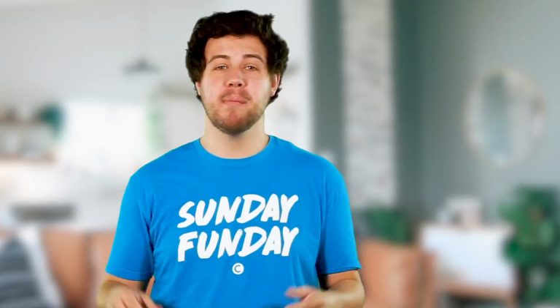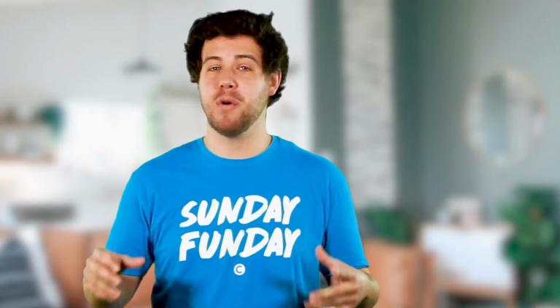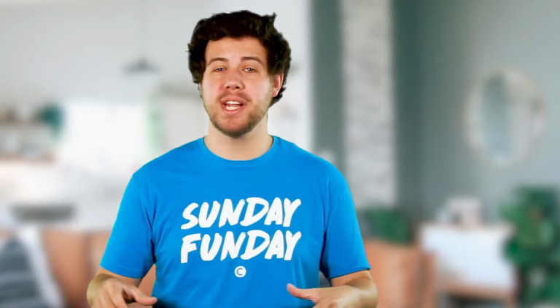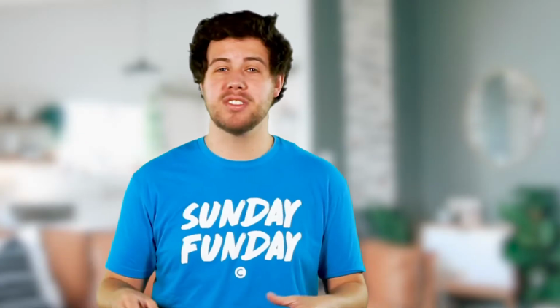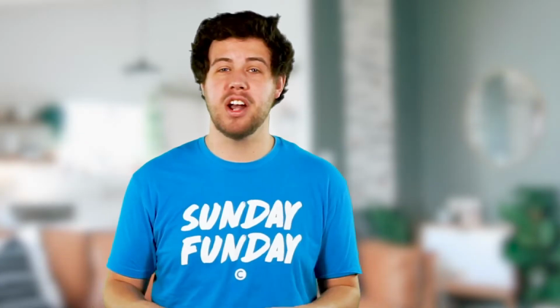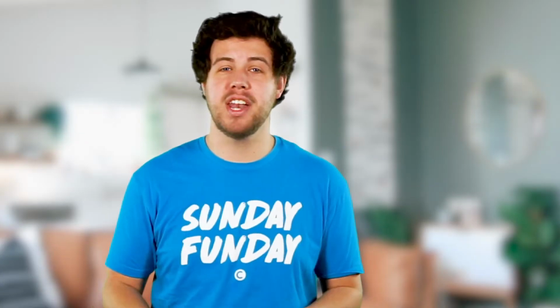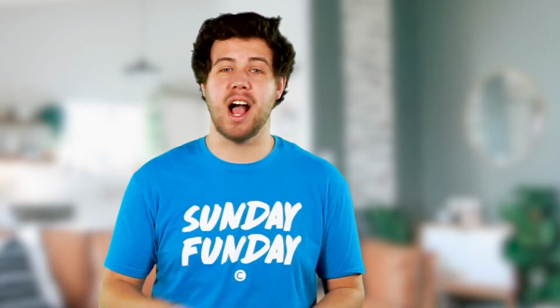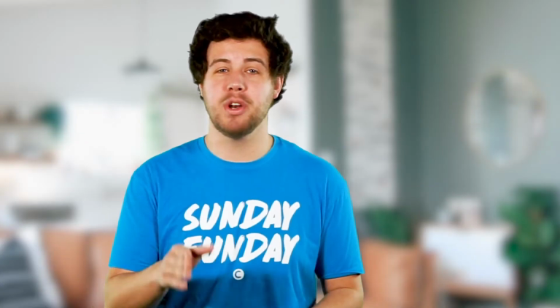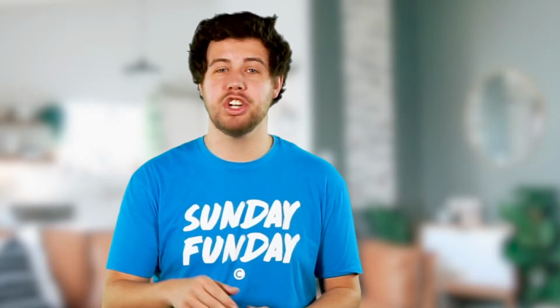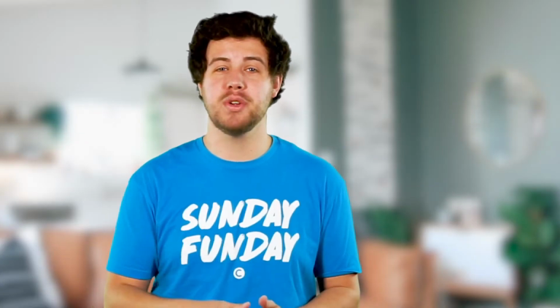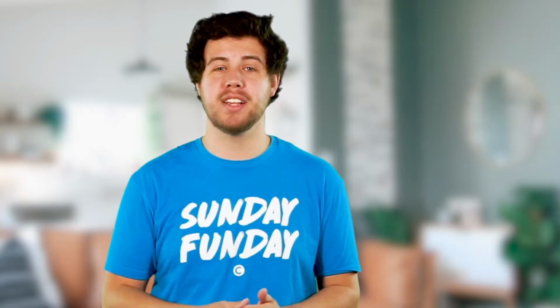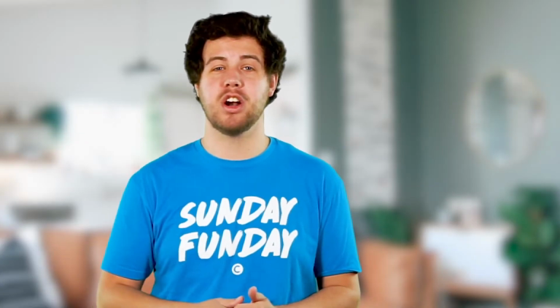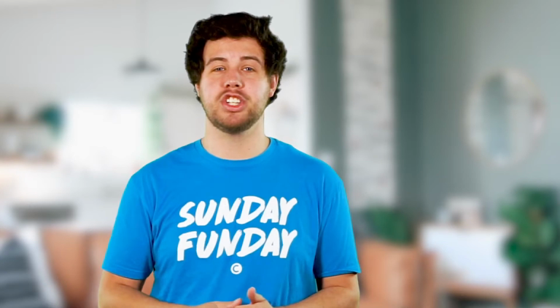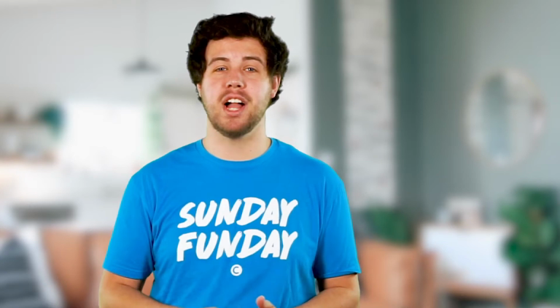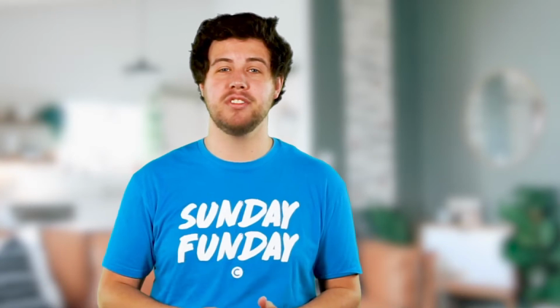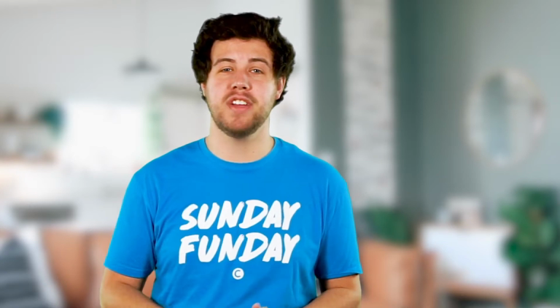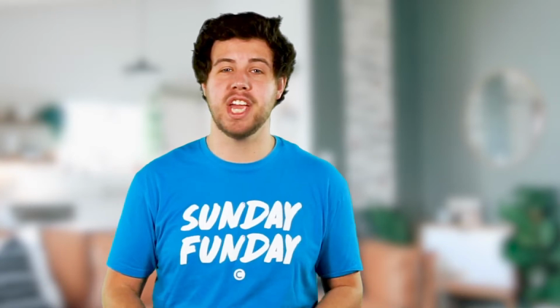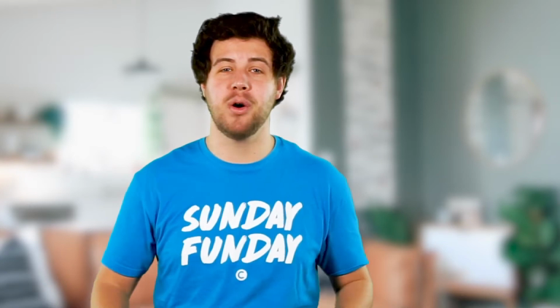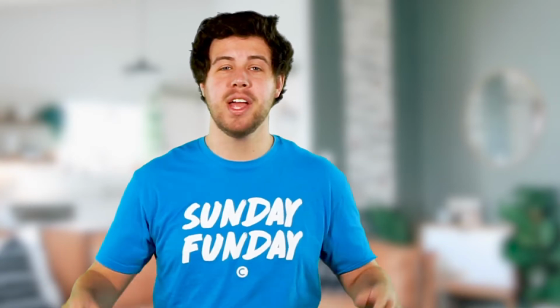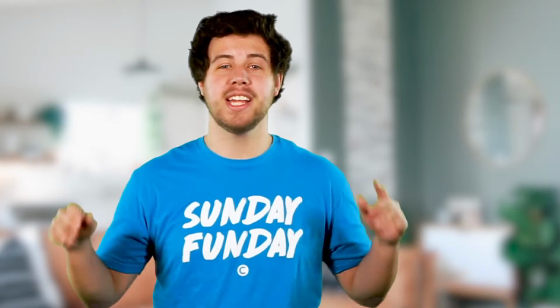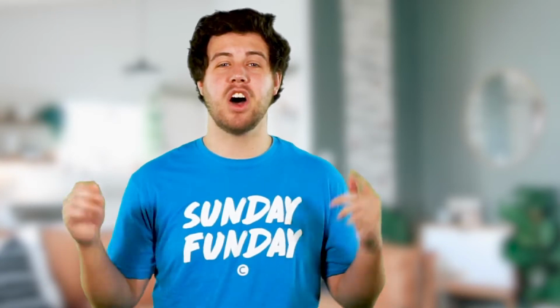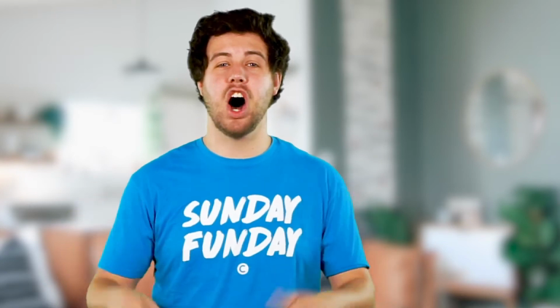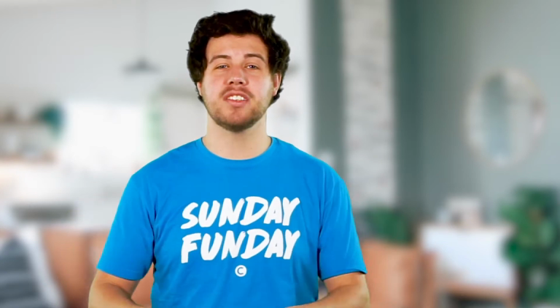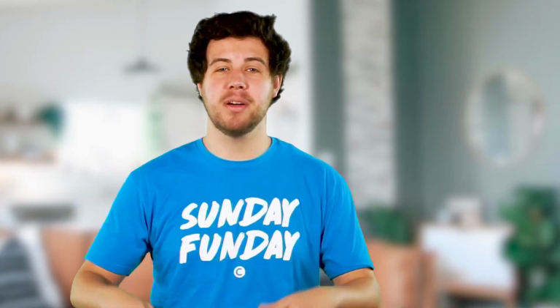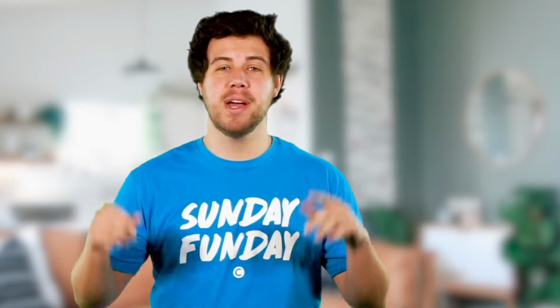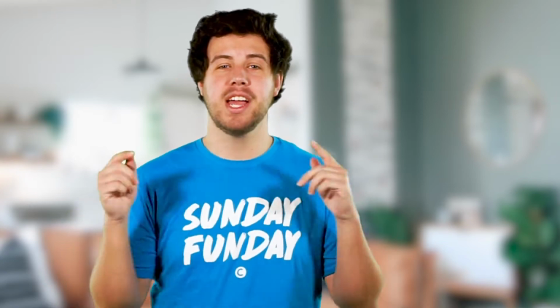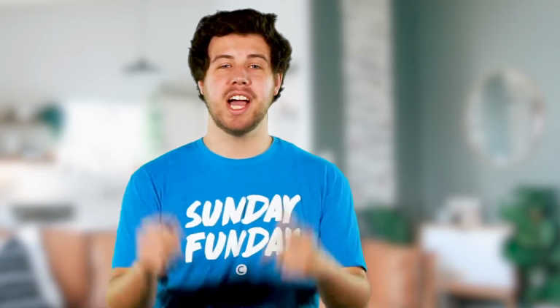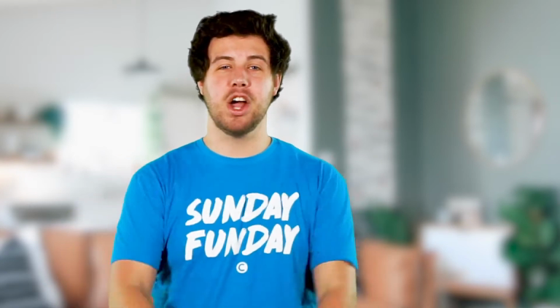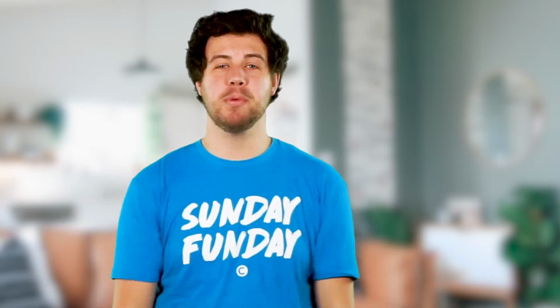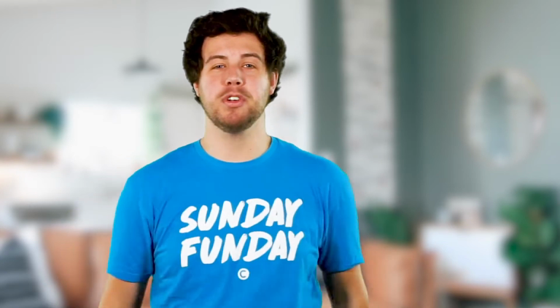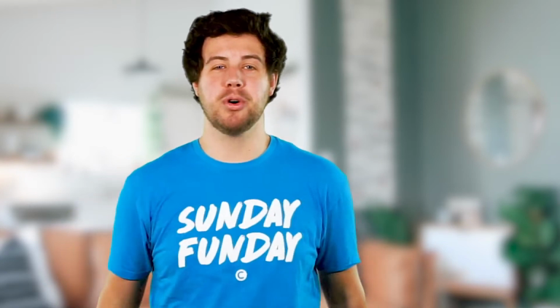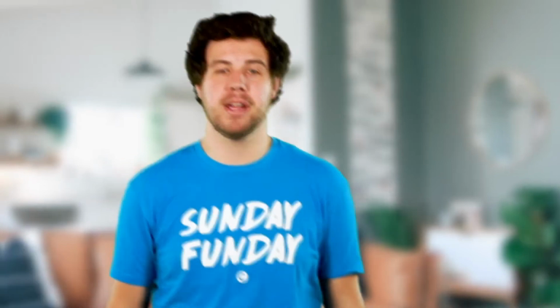Before we get started today, I want to show you guys our challenge video. It's awesome. I hope you enjoy.